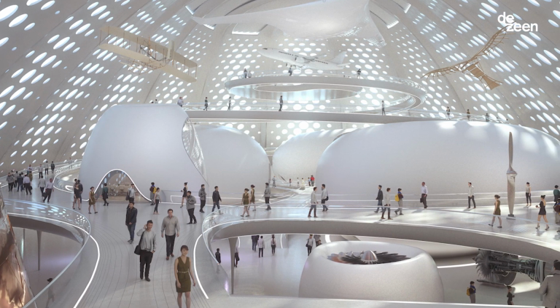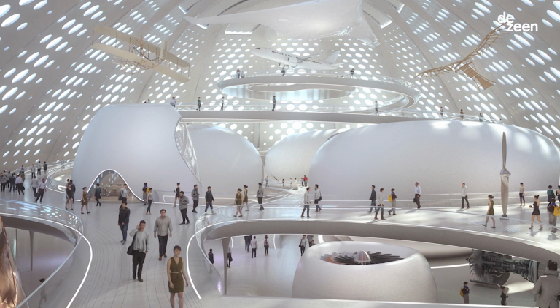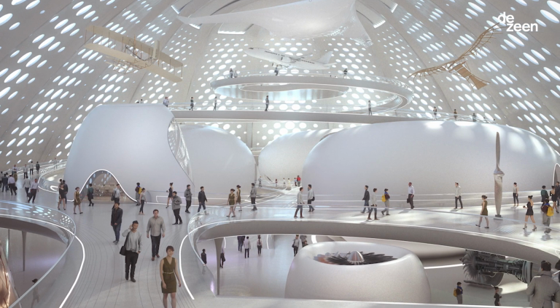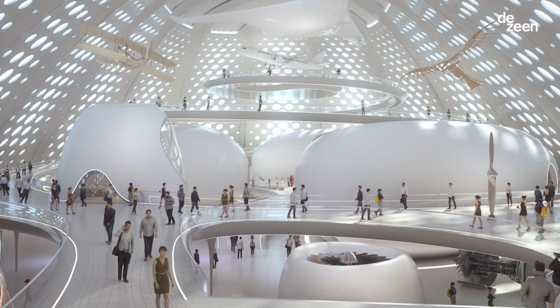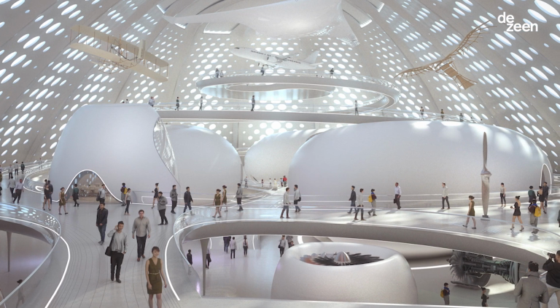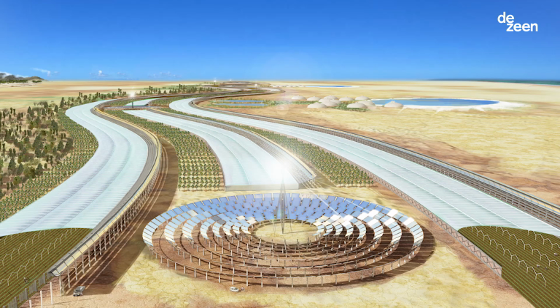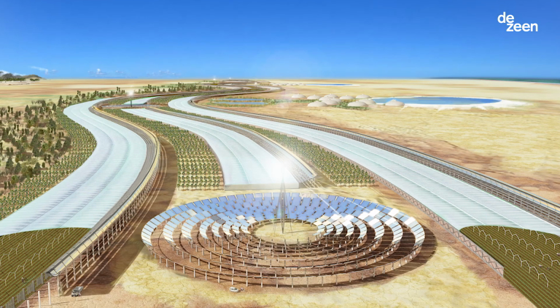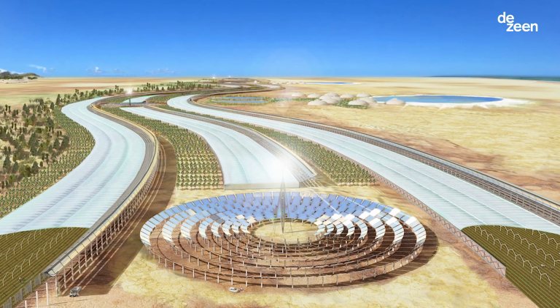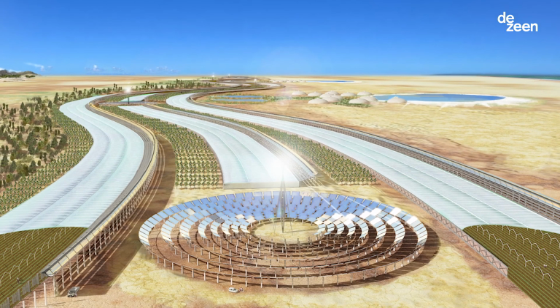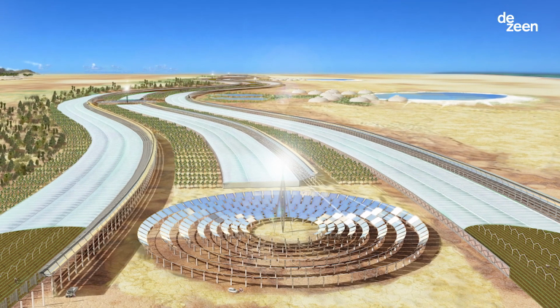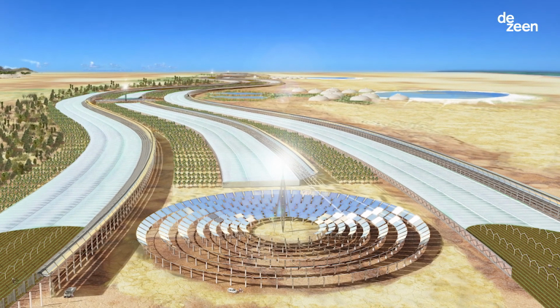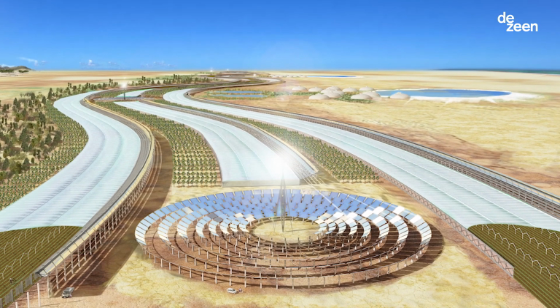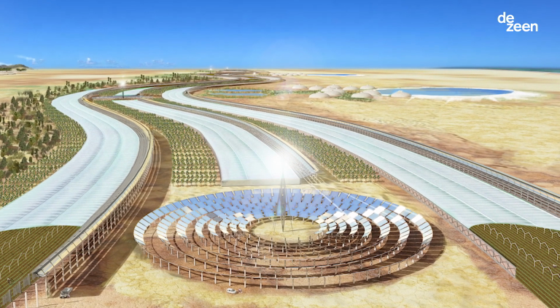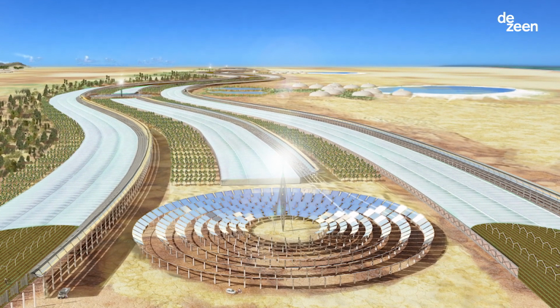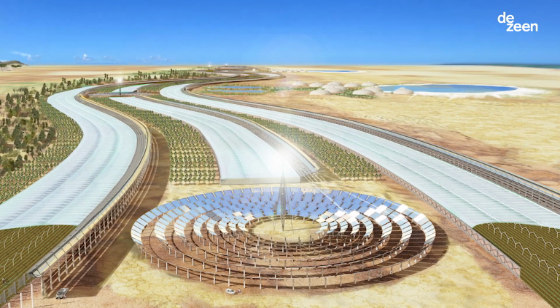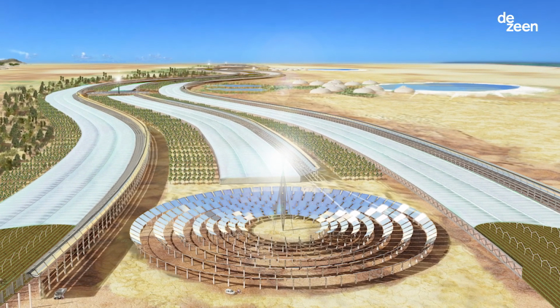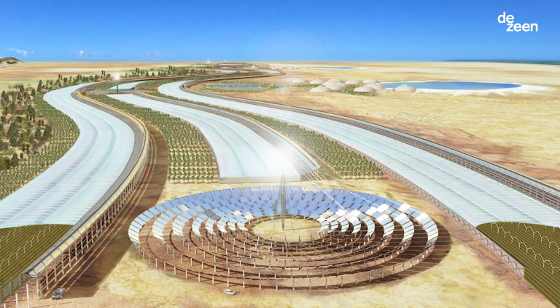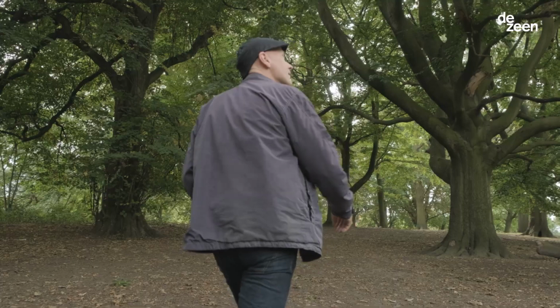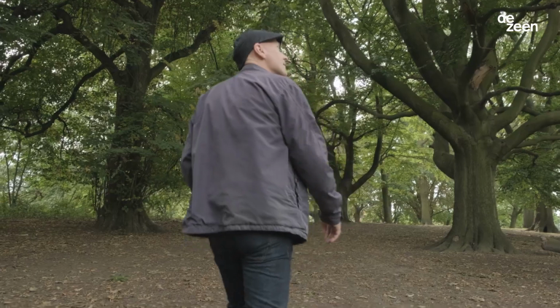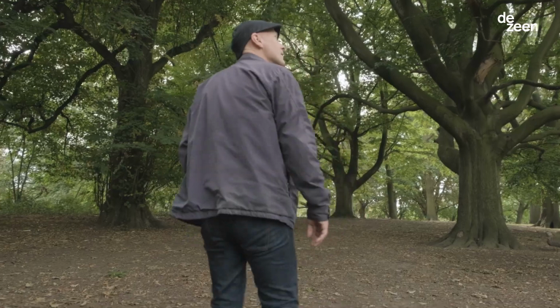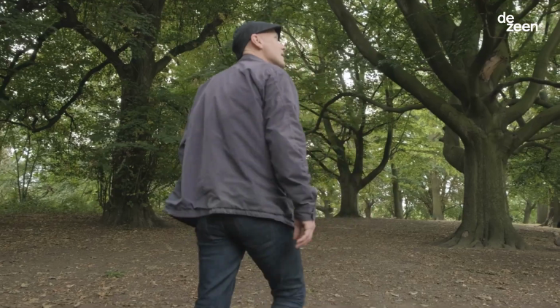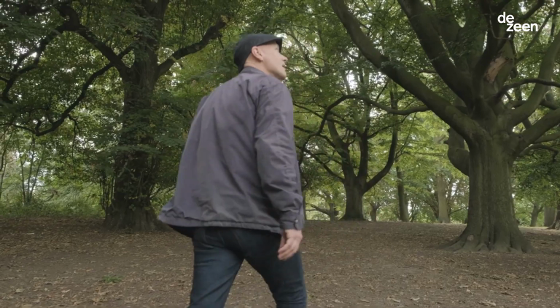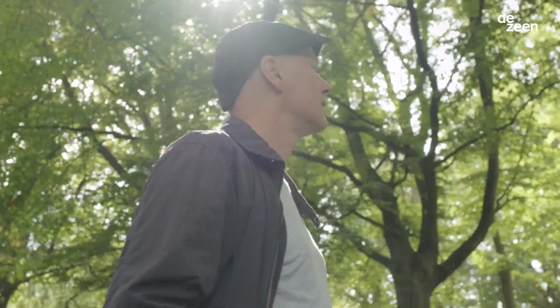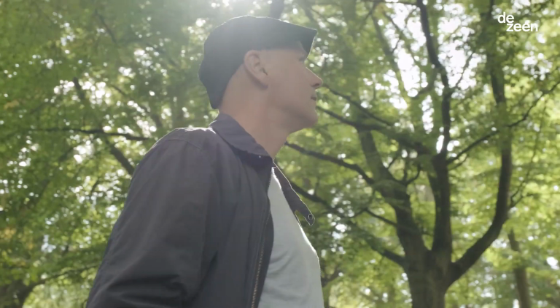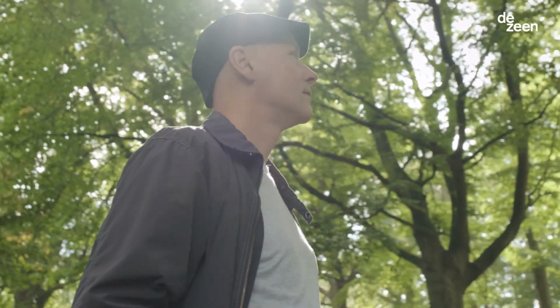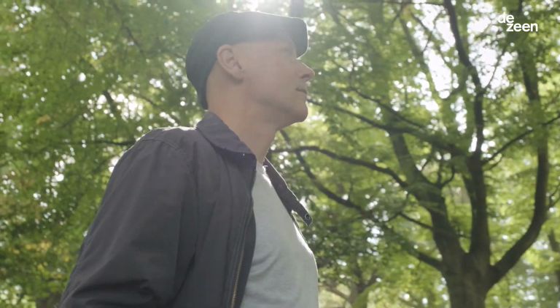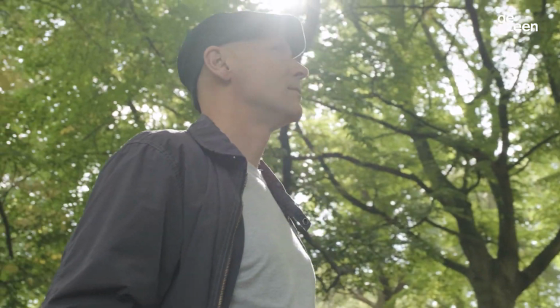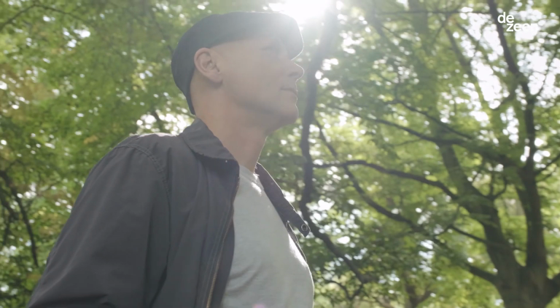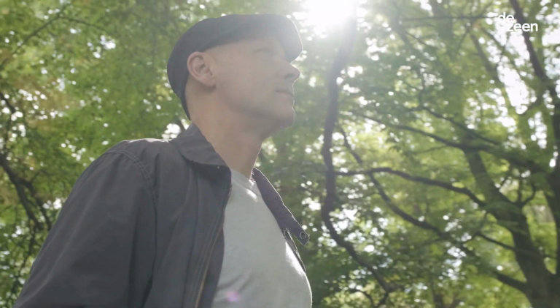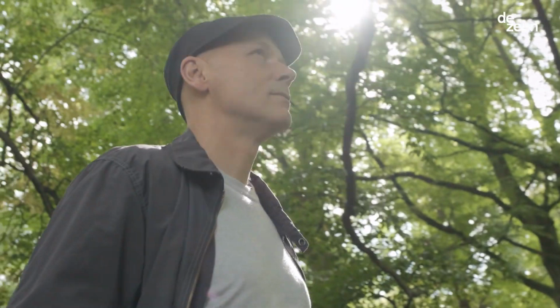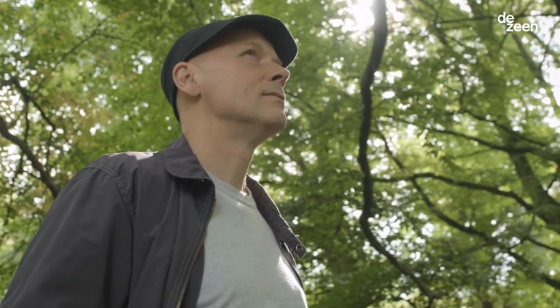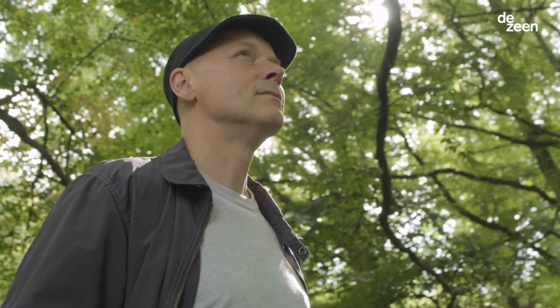Biomimicry is innovation inspired by nature. It involves looking at how things work in biology and then learning from that to design better solutions.